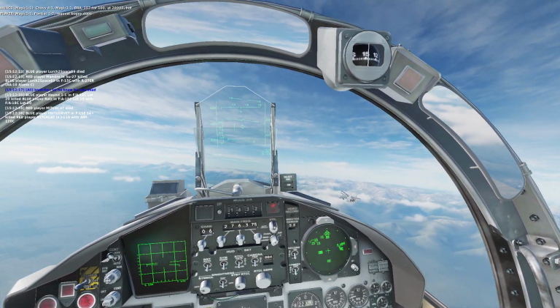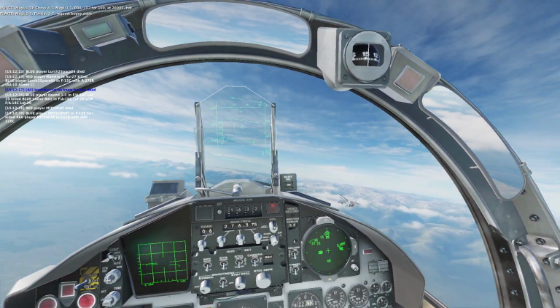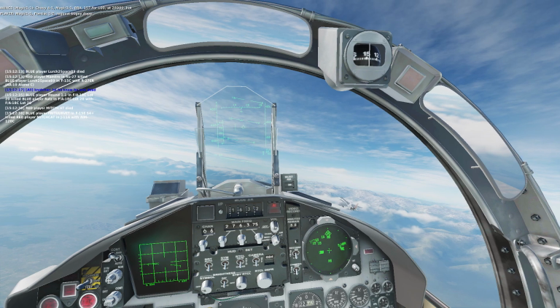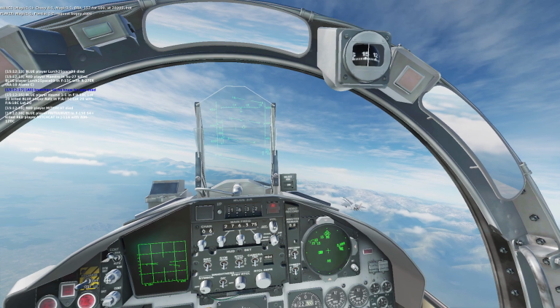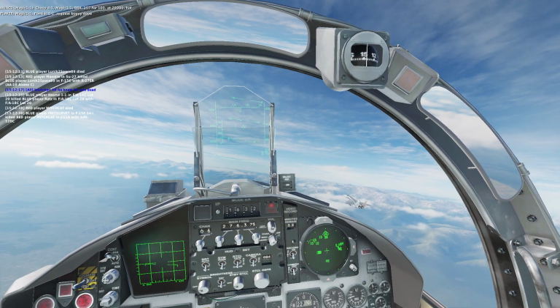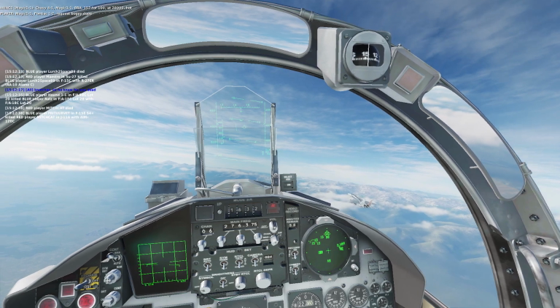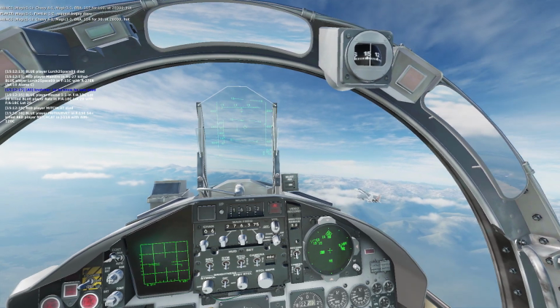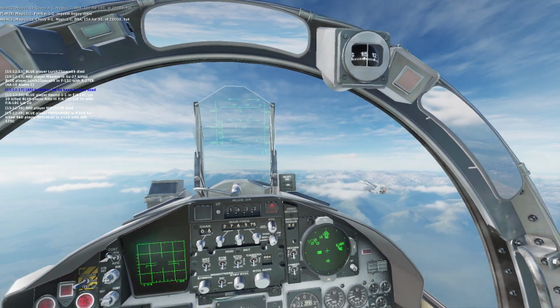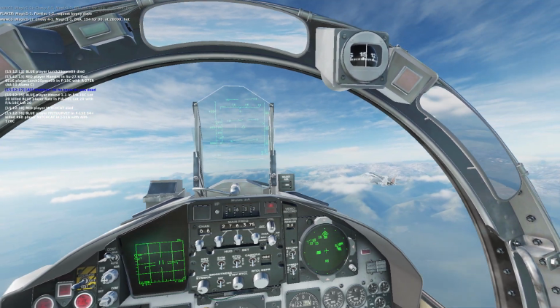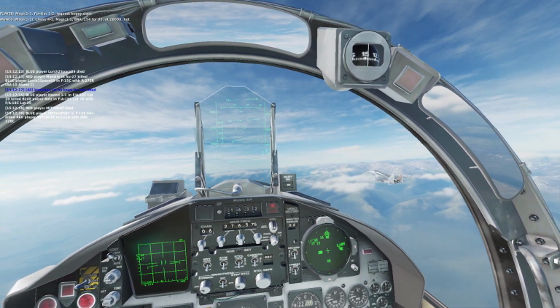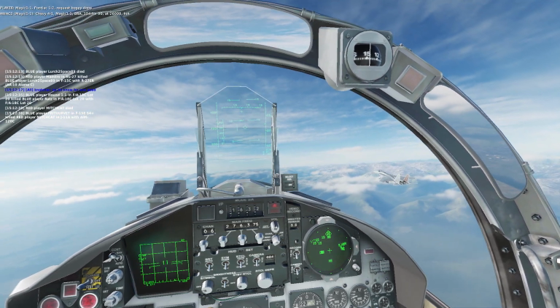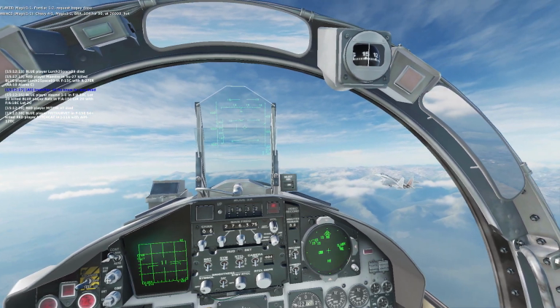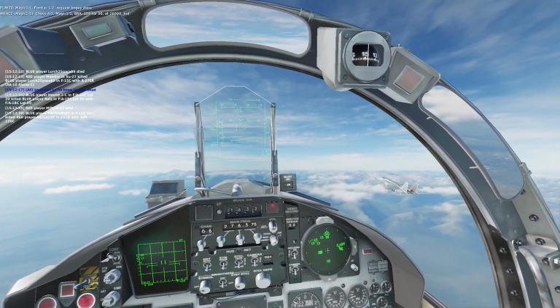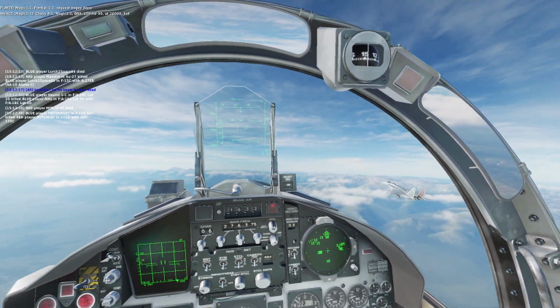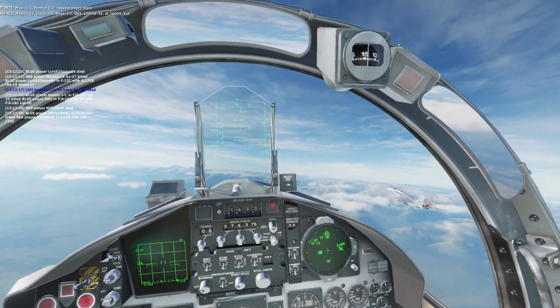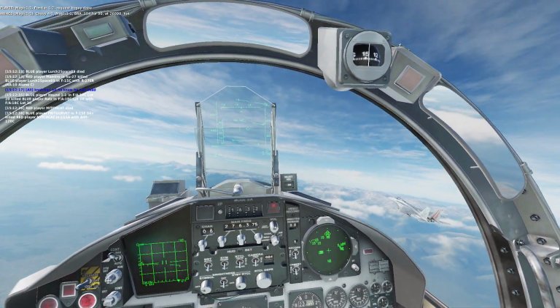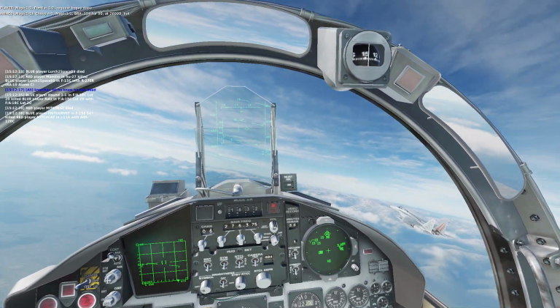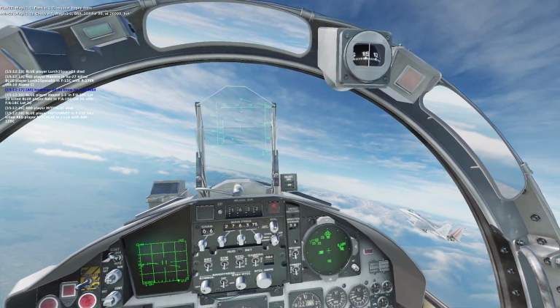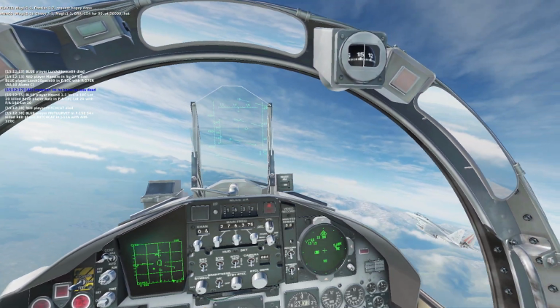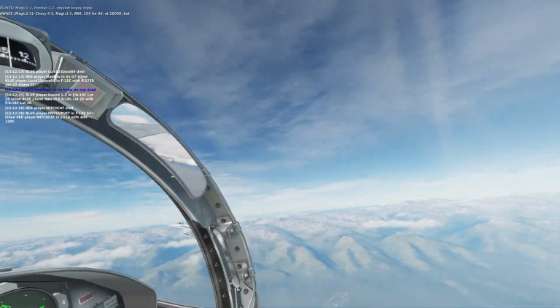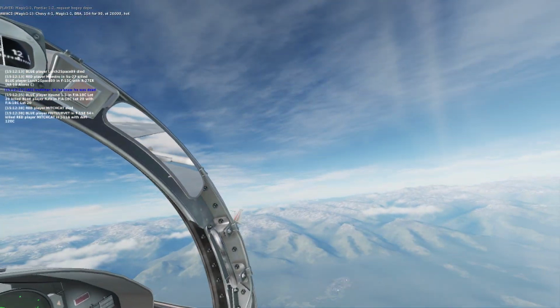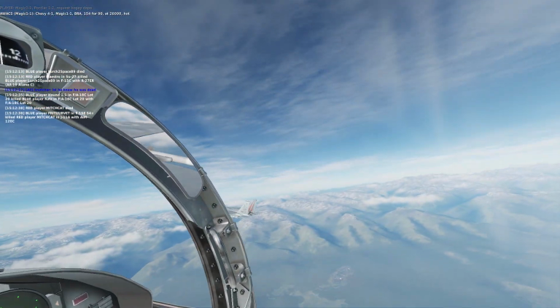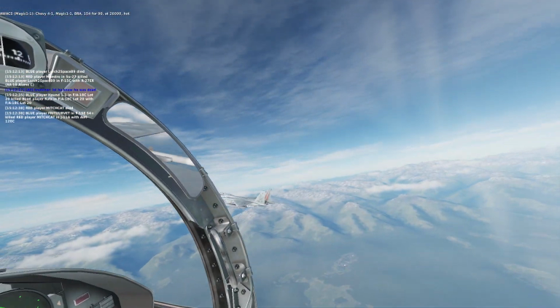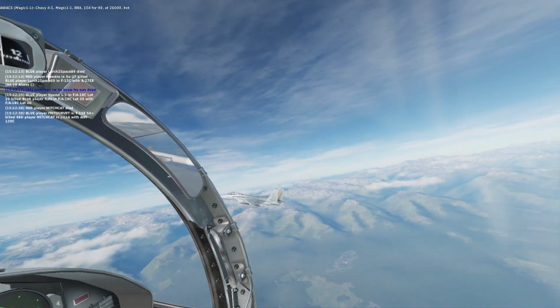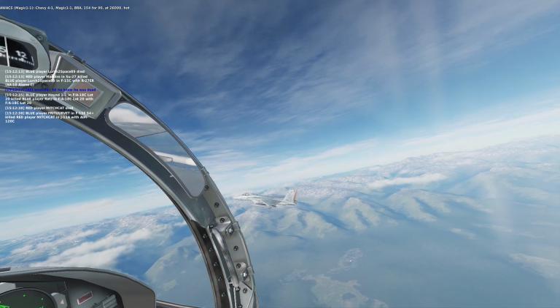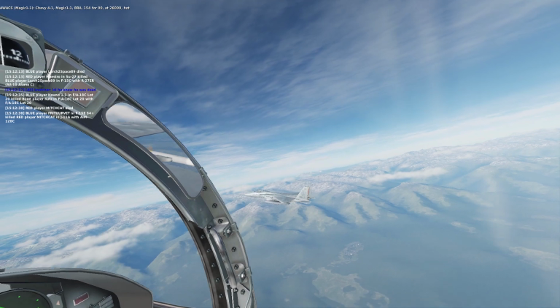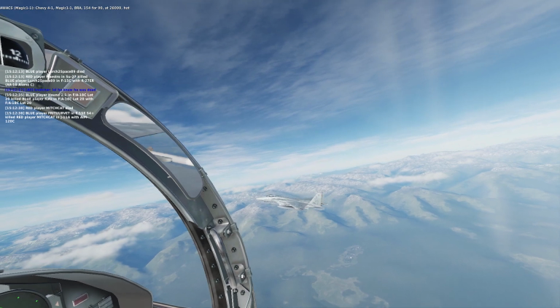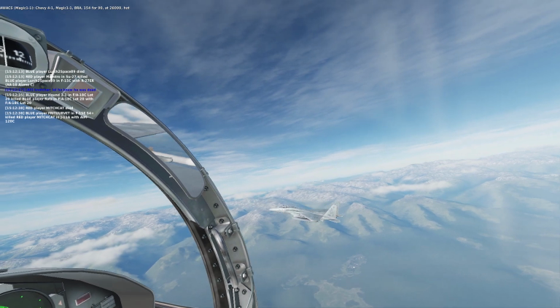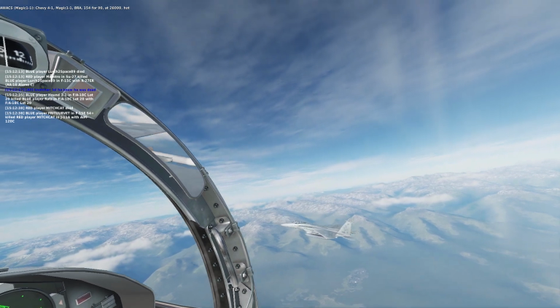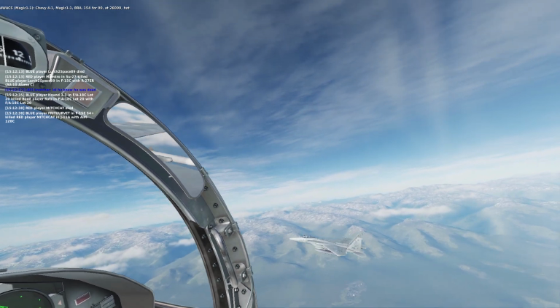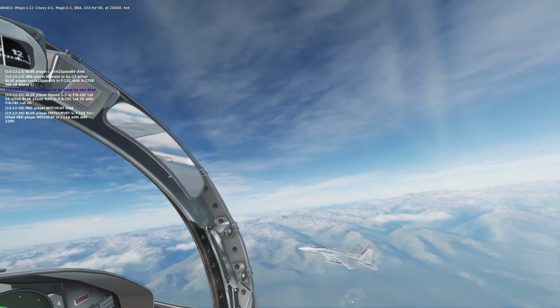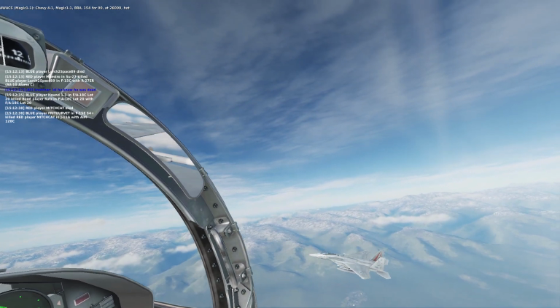Chevy 4-1, Magic 1-1, Bra 154-490, that's 26,000, cut.